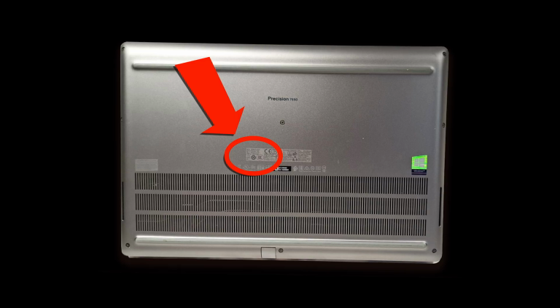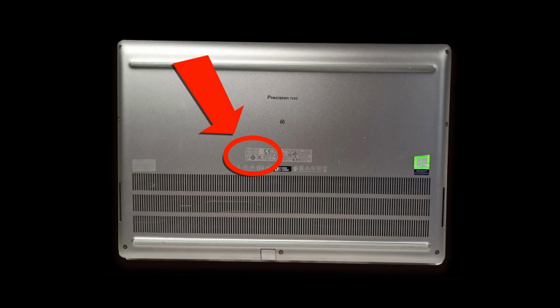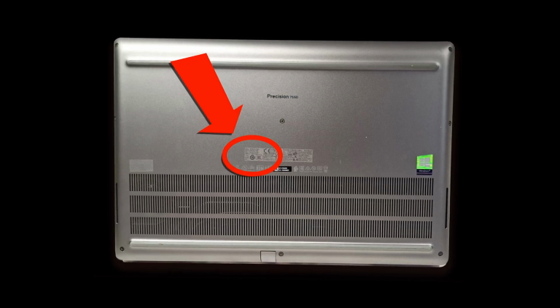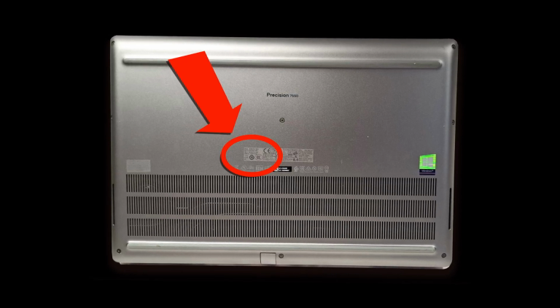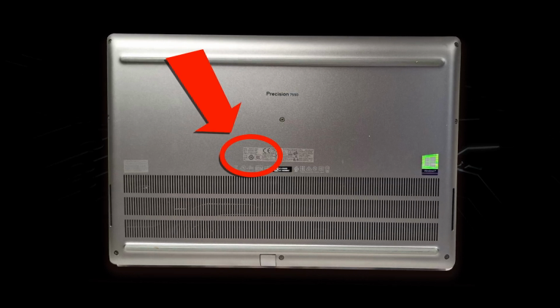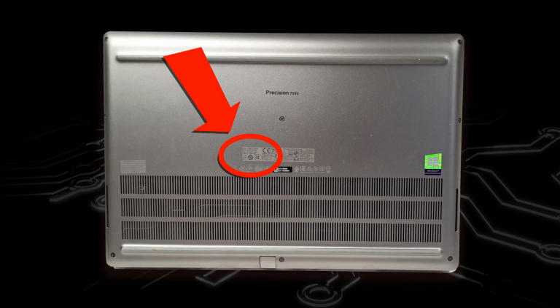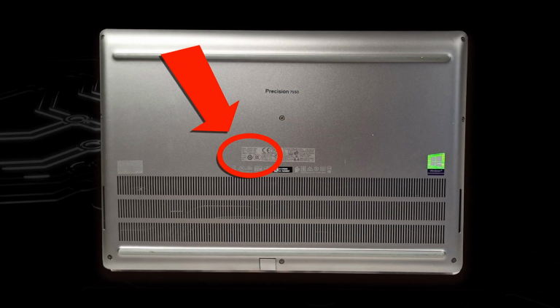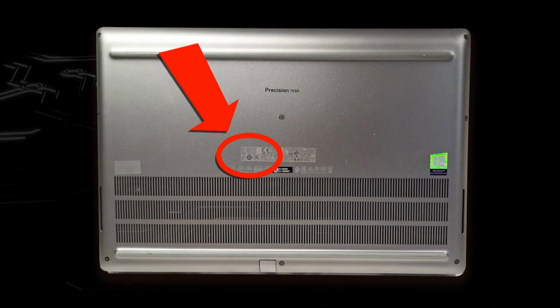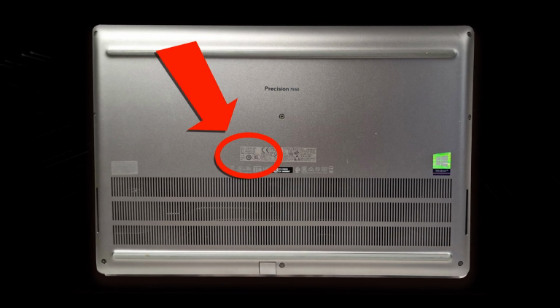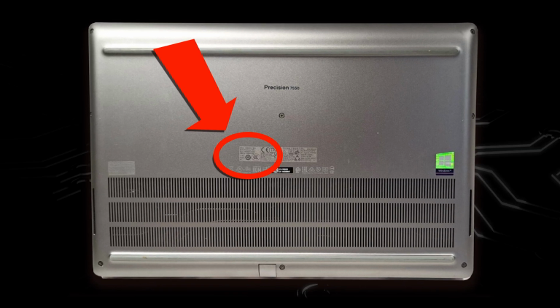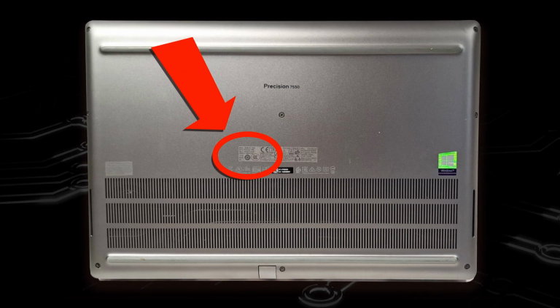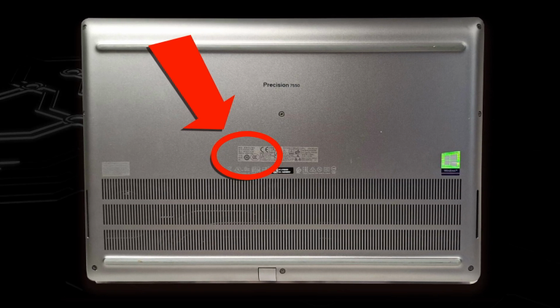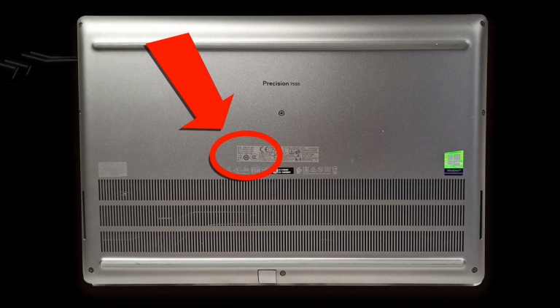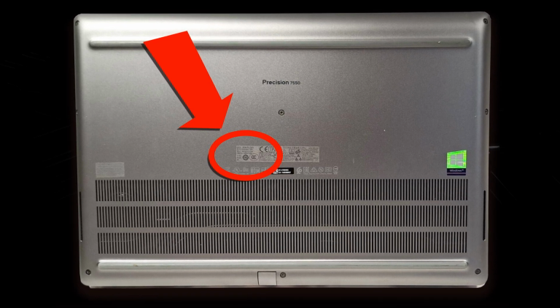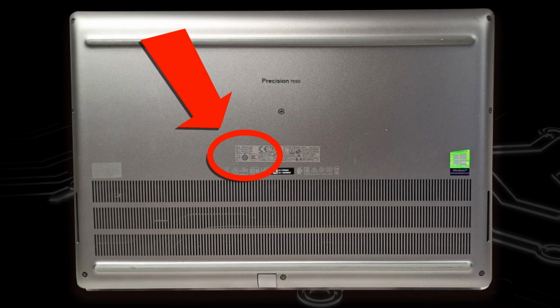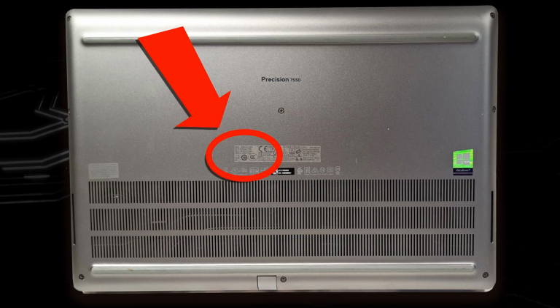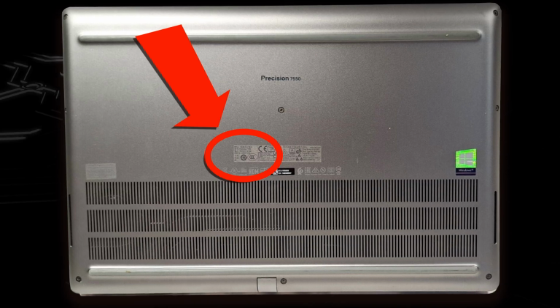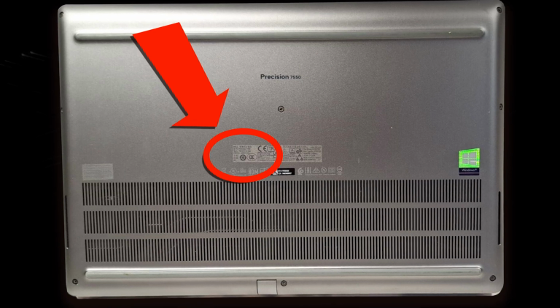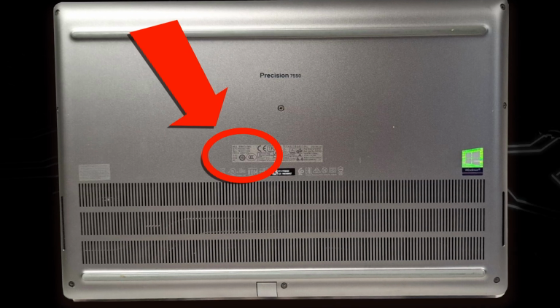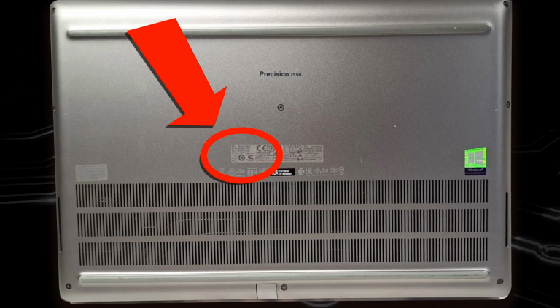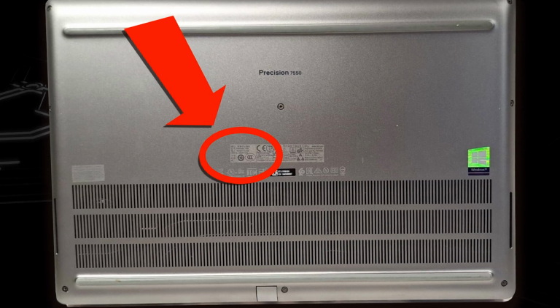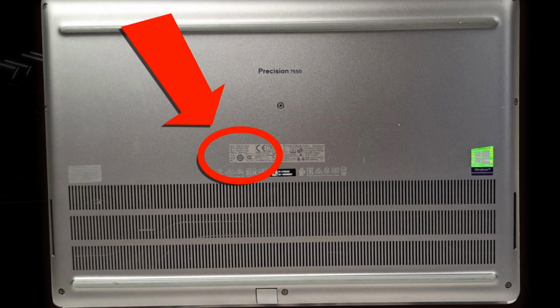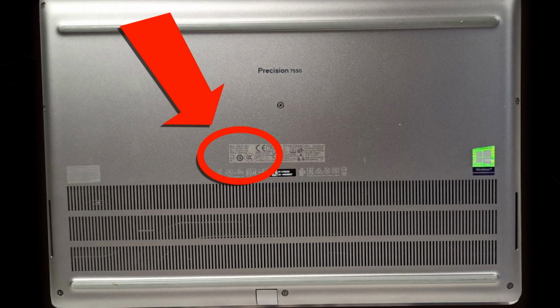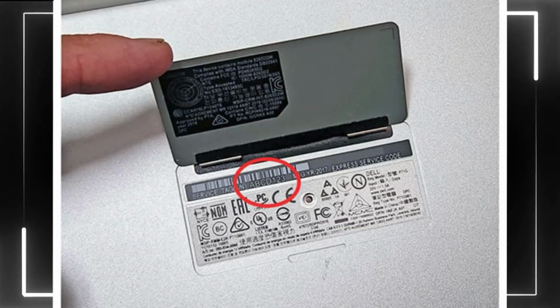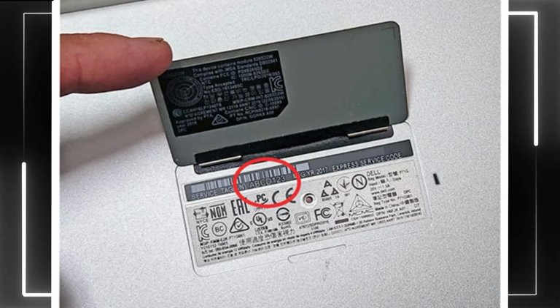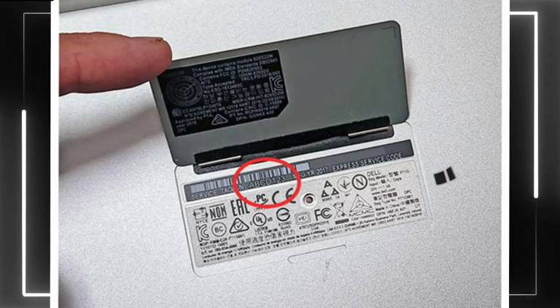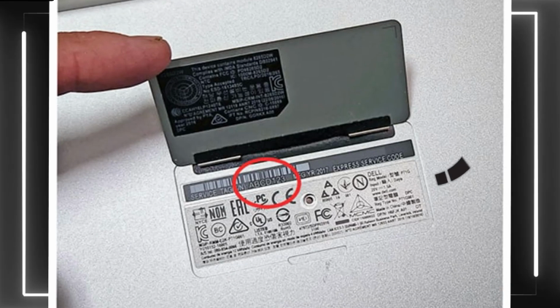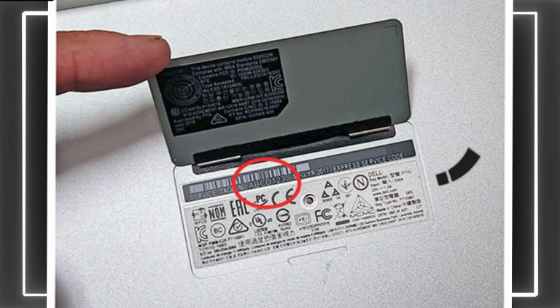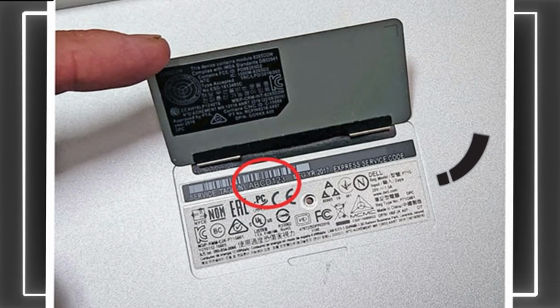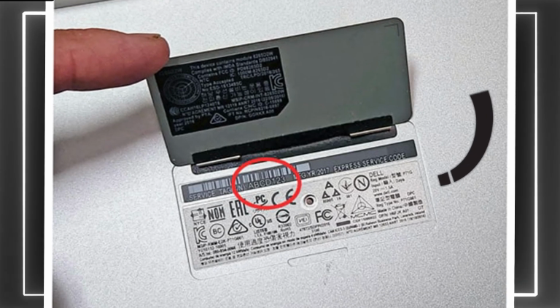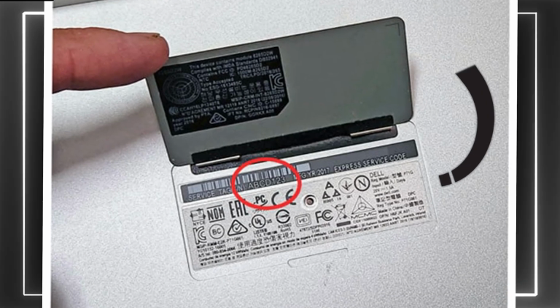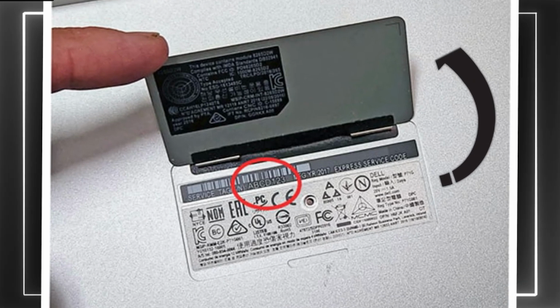Now more times than not, the service tag will be located on the bottom base cover, but on some Precision models, the service tag is located under the system badge.